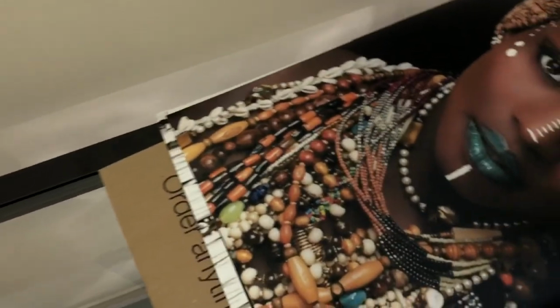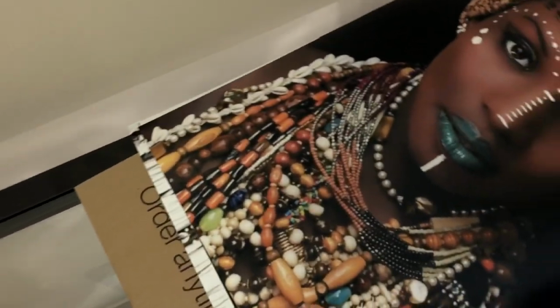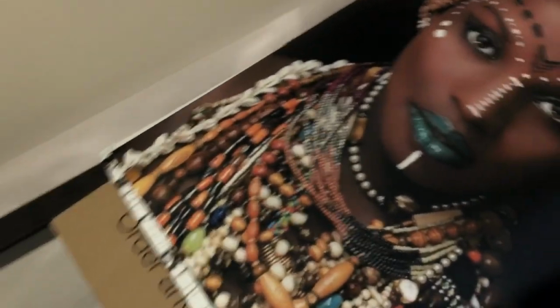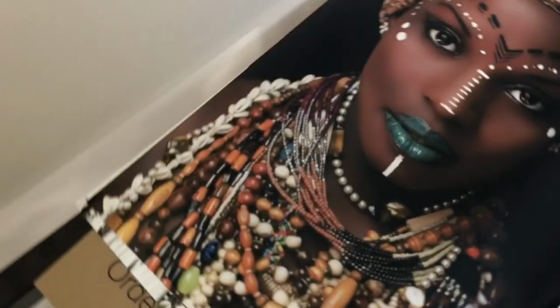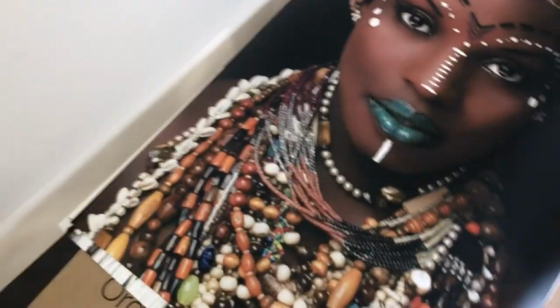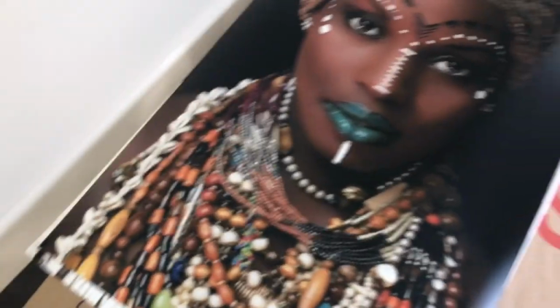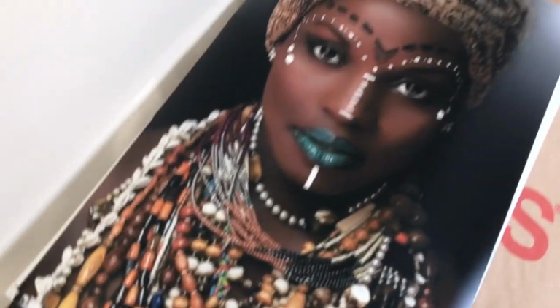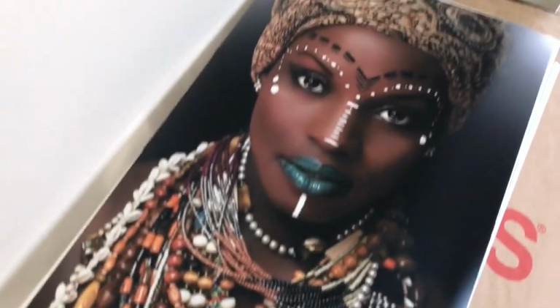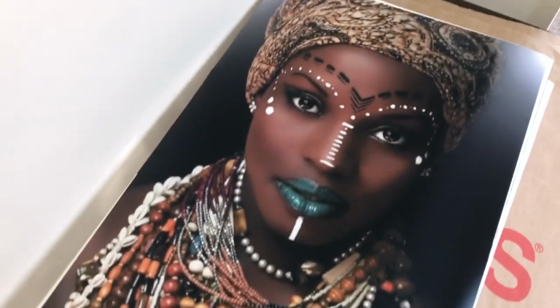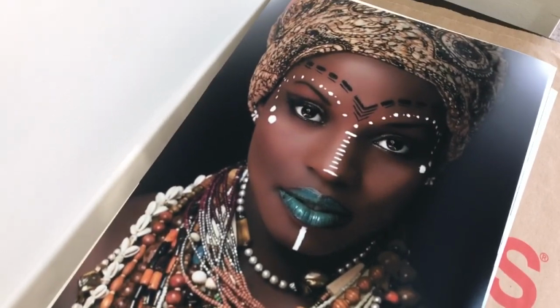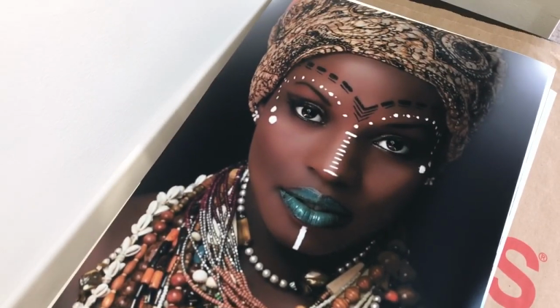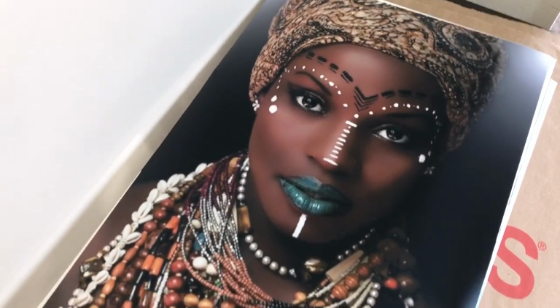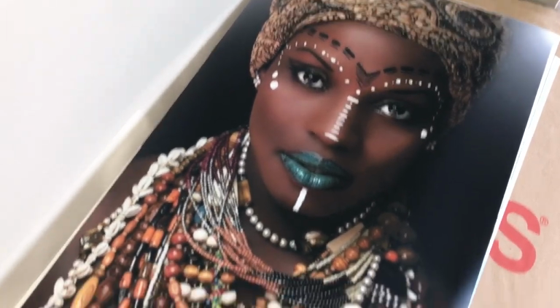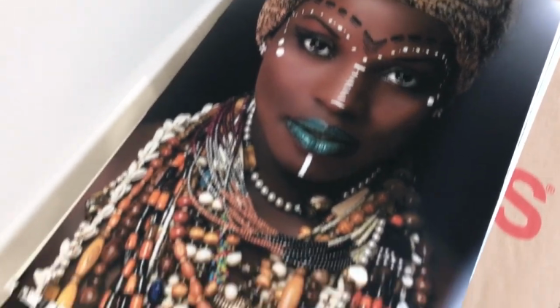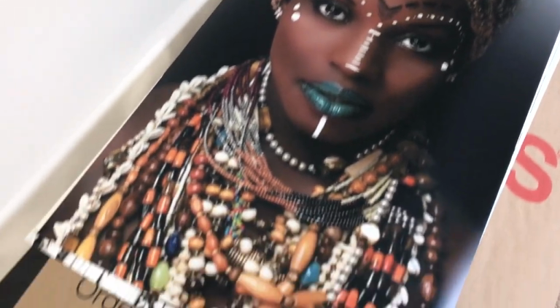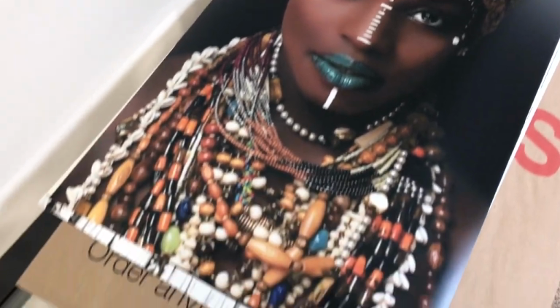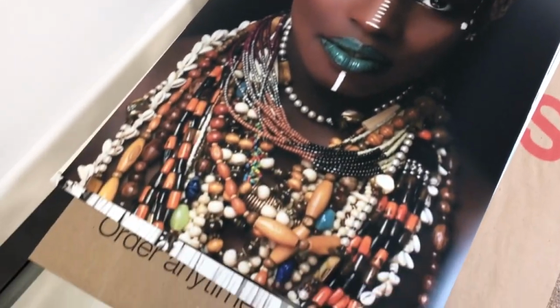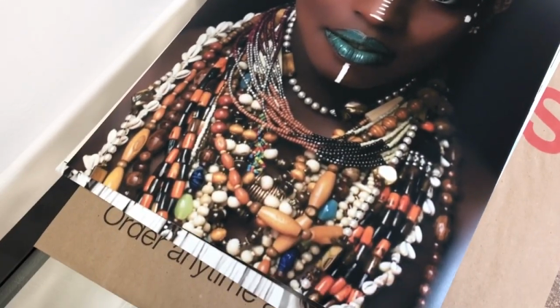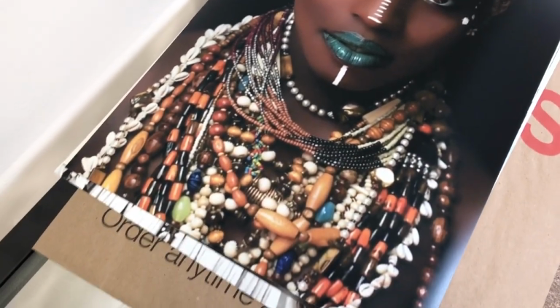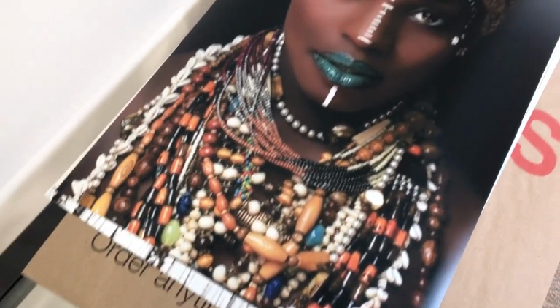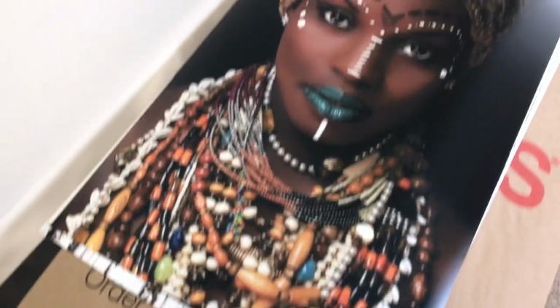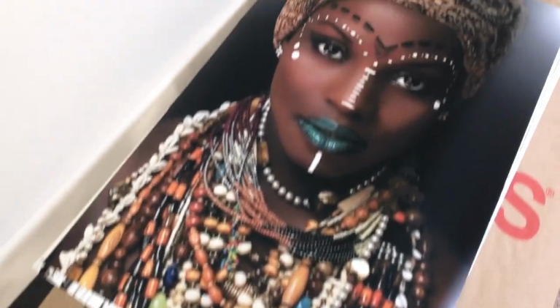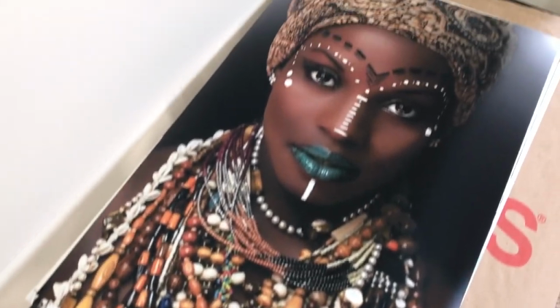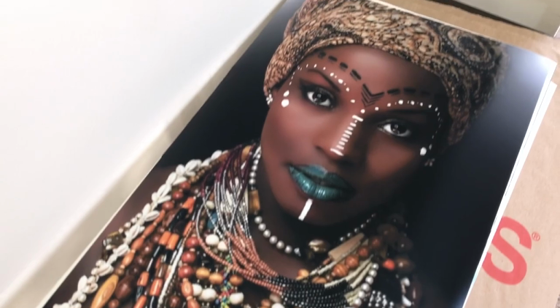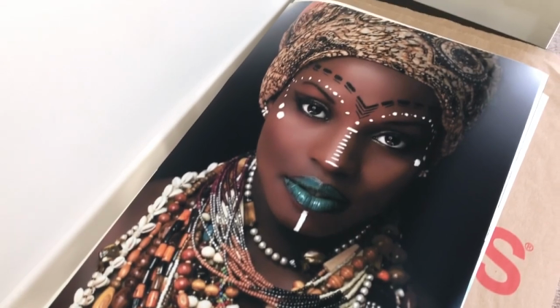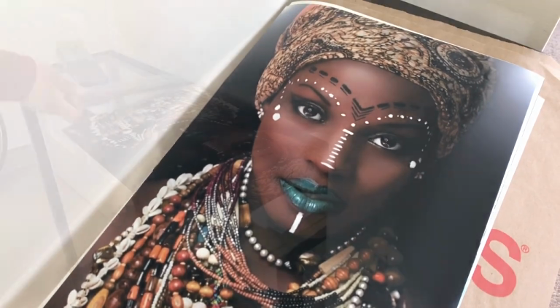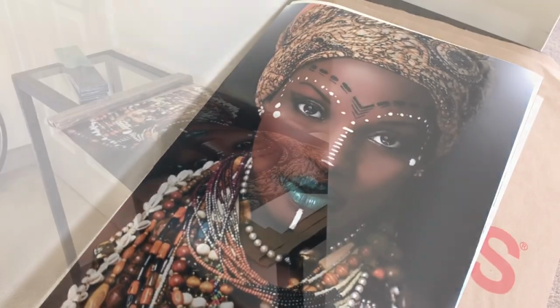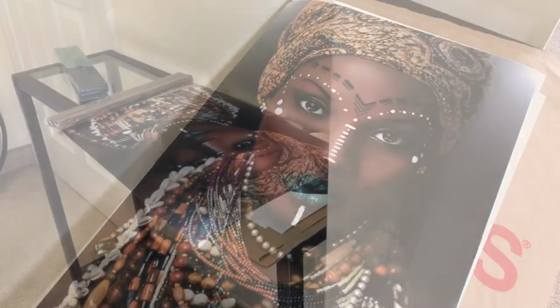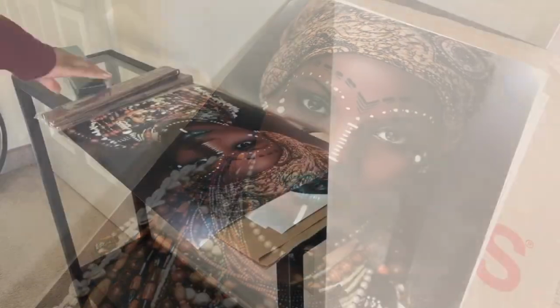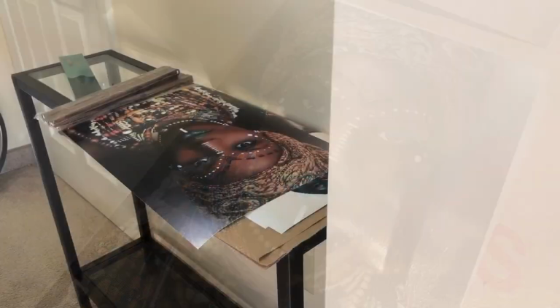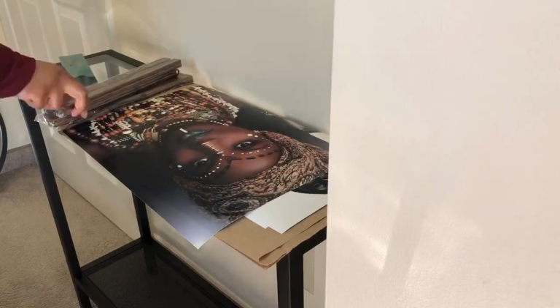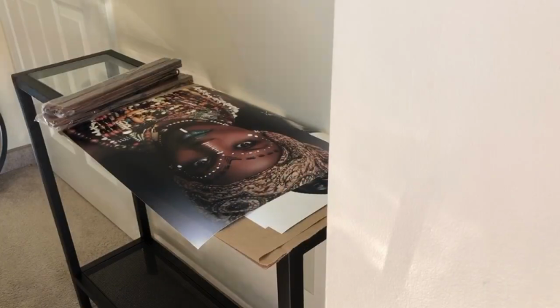Look at those. It's a she party! Okay you guys, so let's go put these on the wall. Let's go!